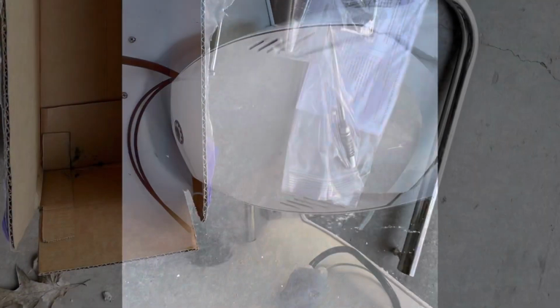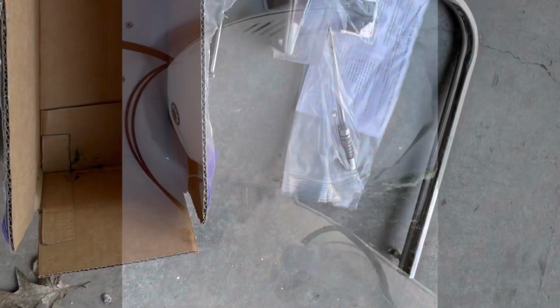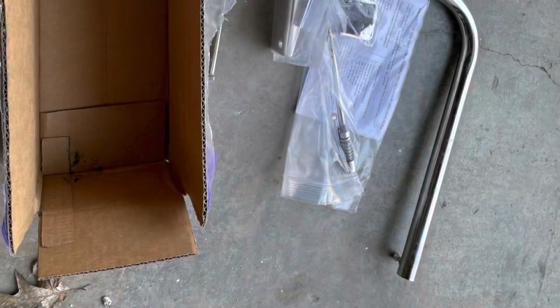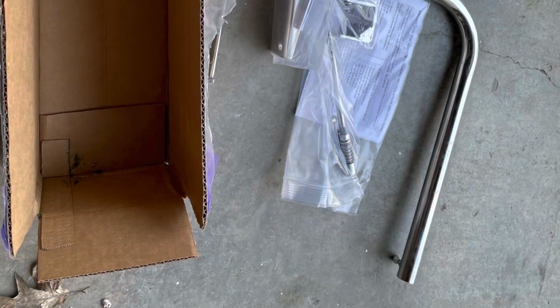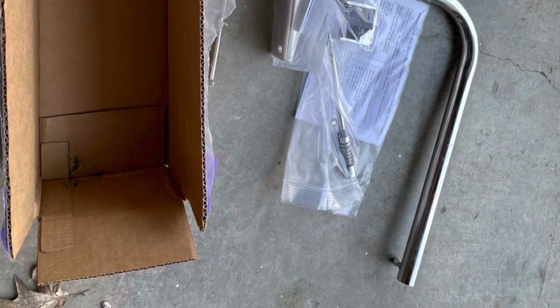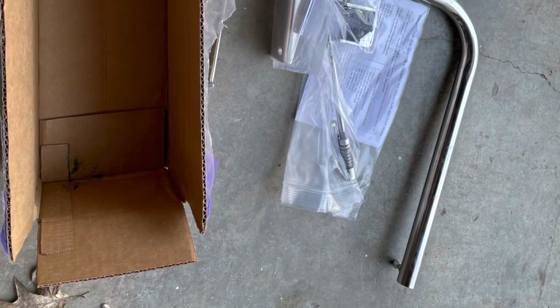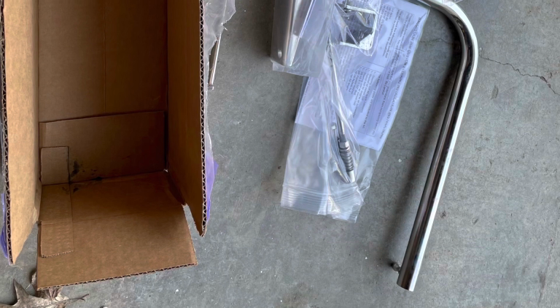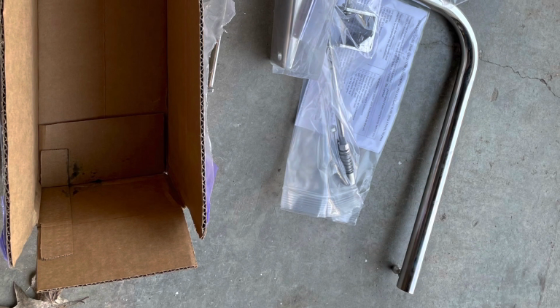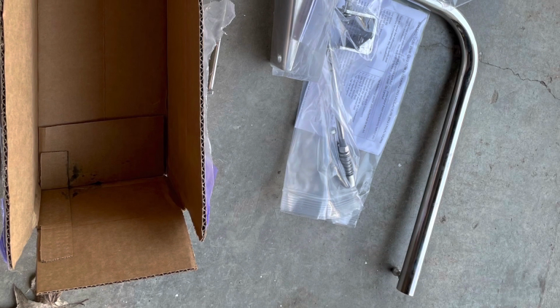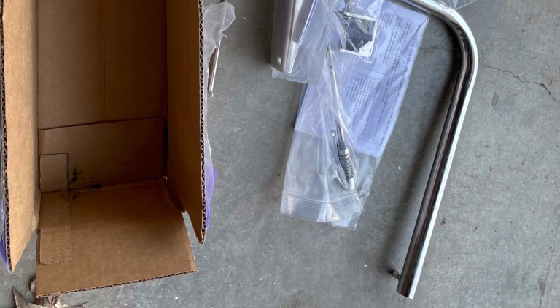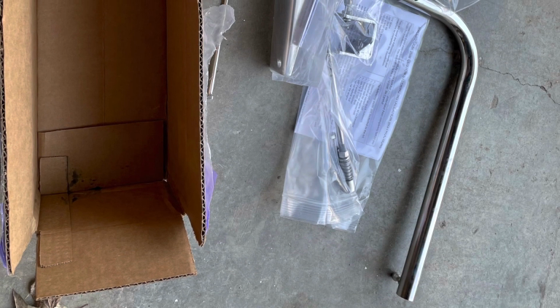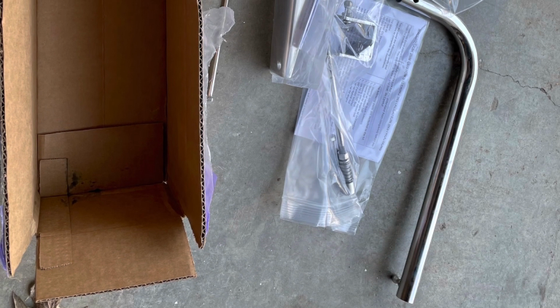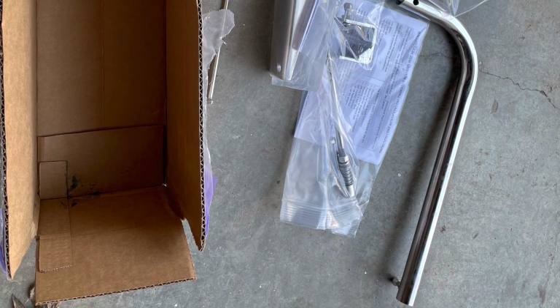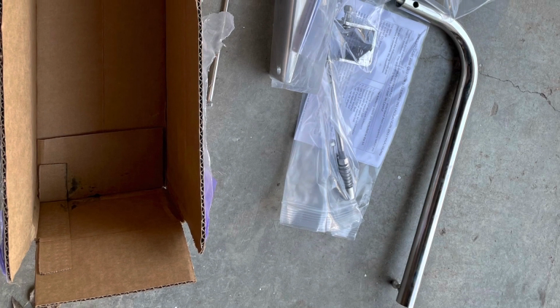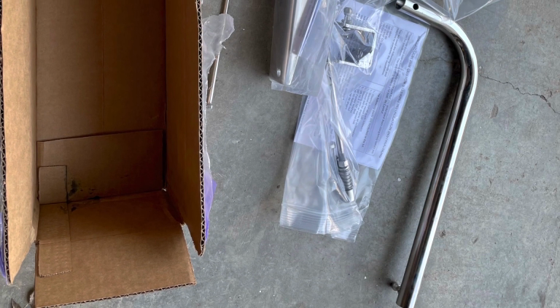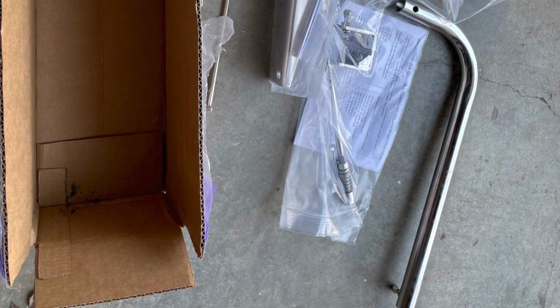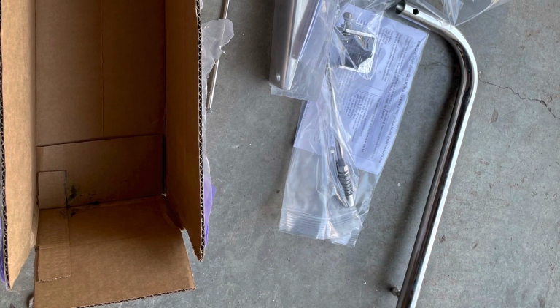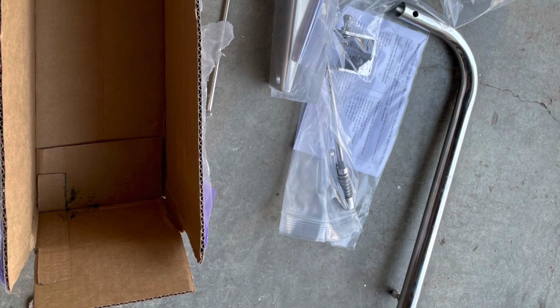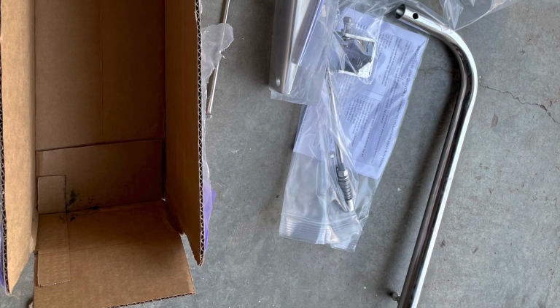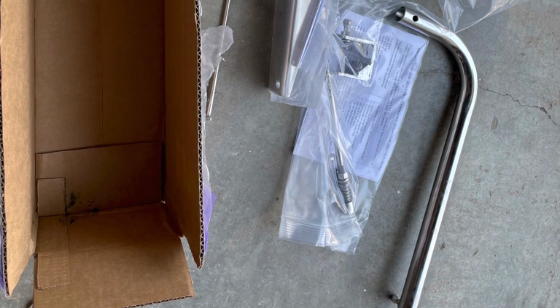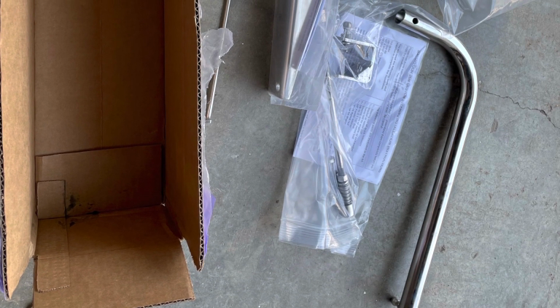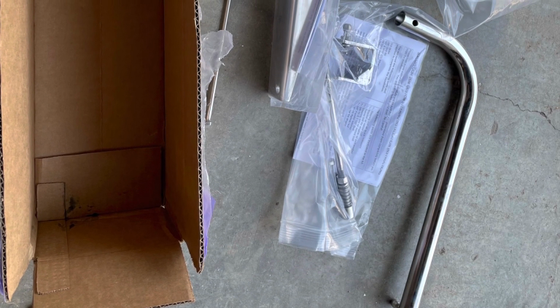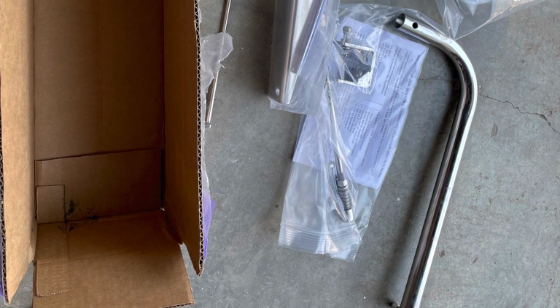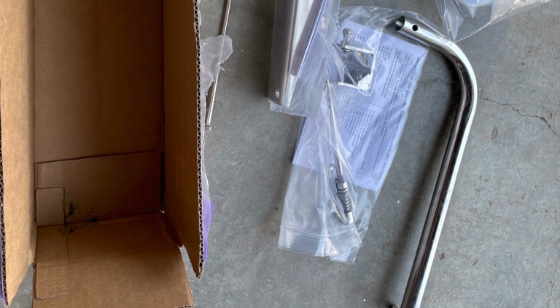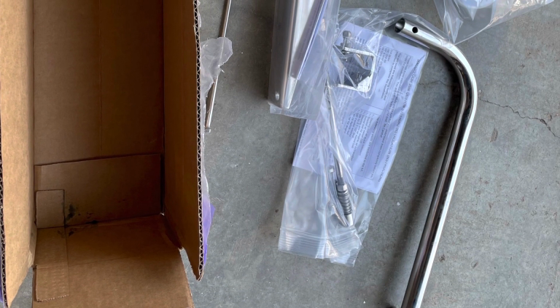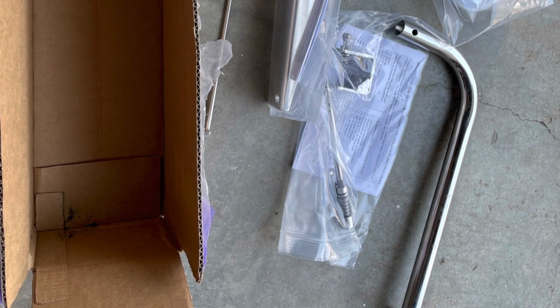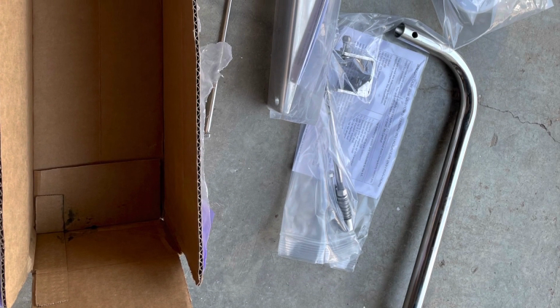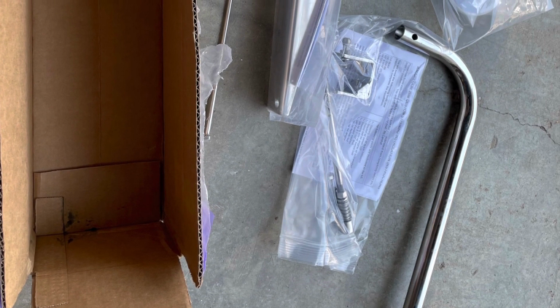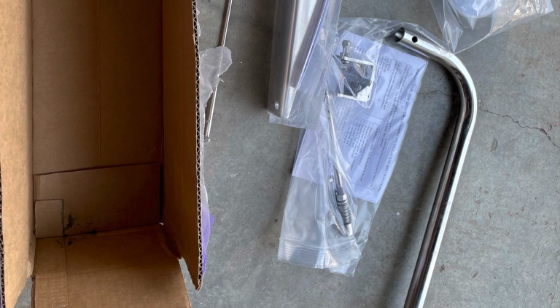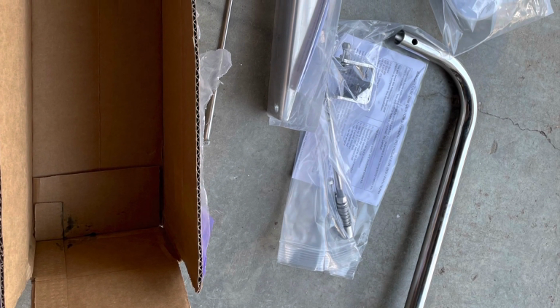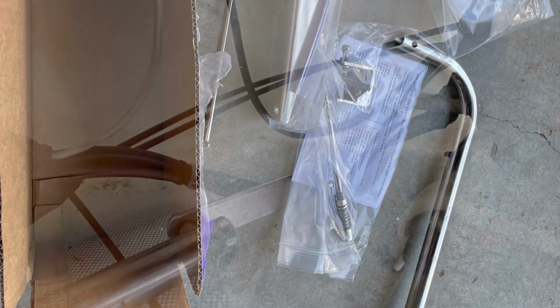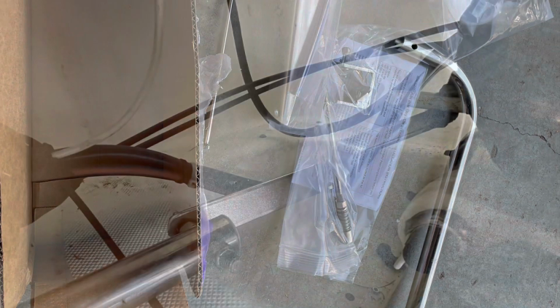Like most things I get from Blue Water Yacht, the kit came really complete with good instructions and it was quite easy to install.